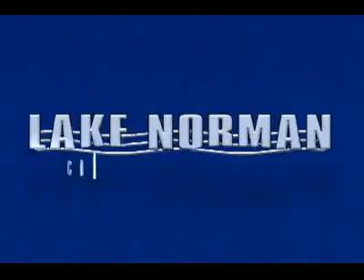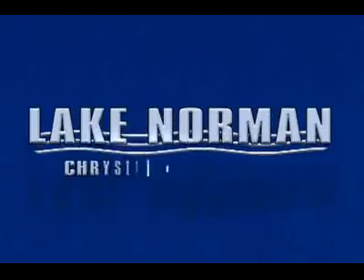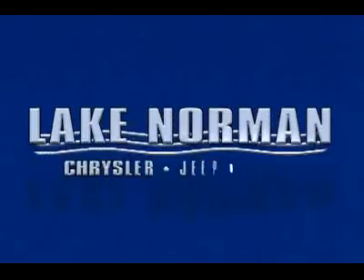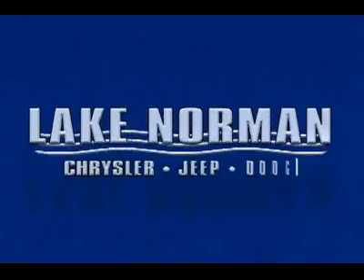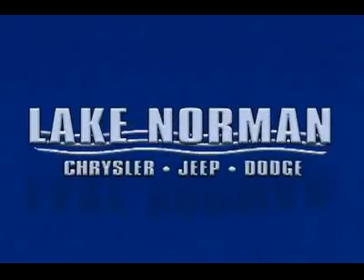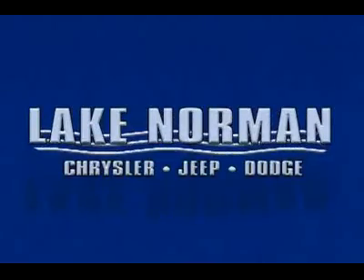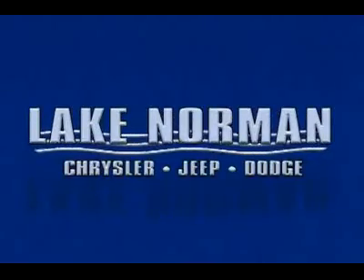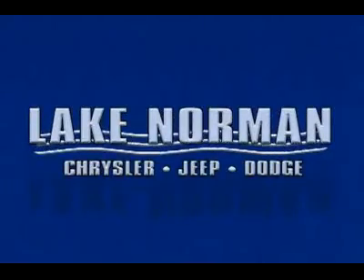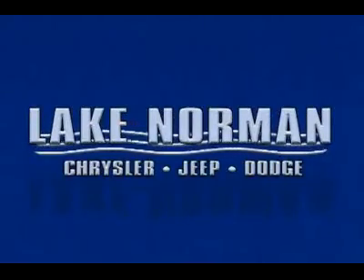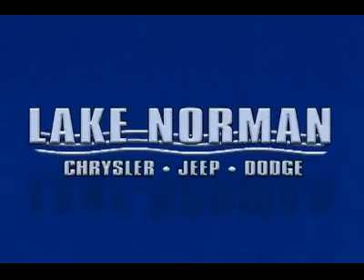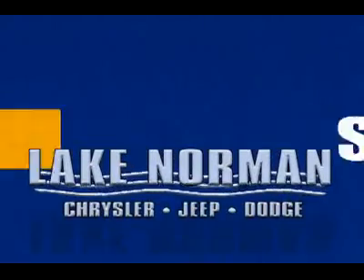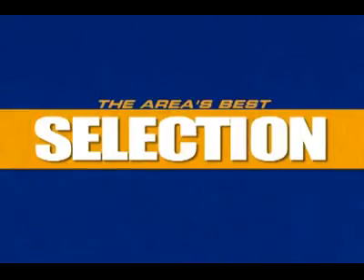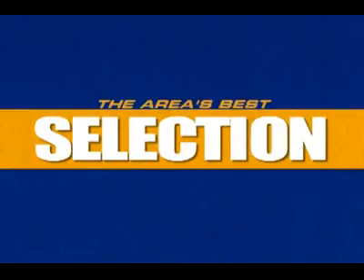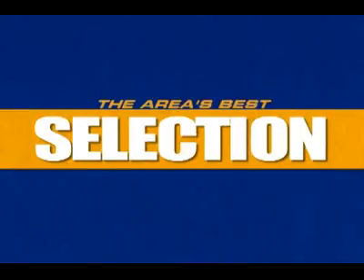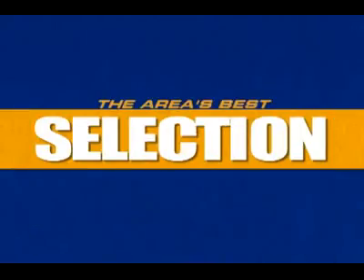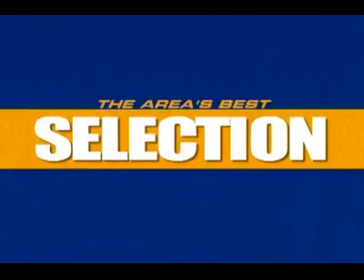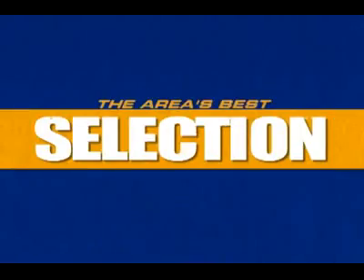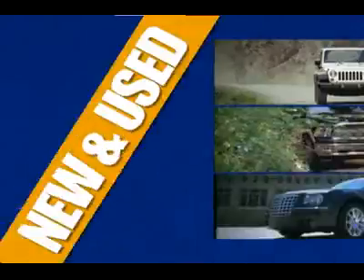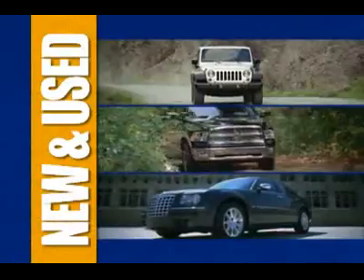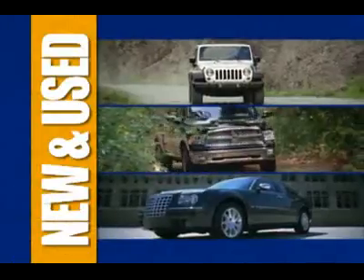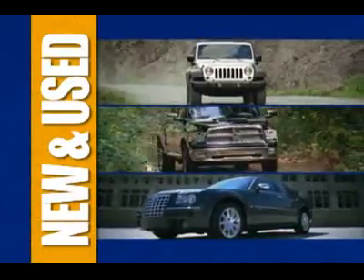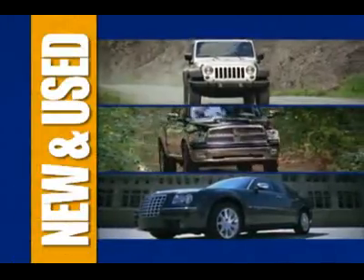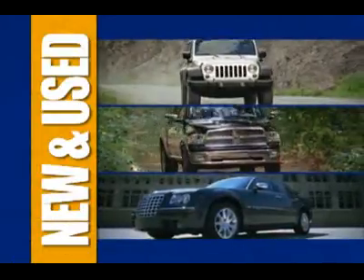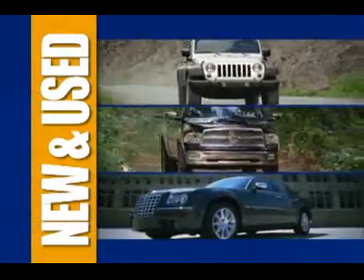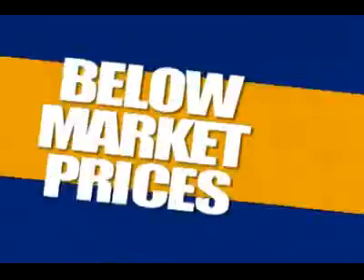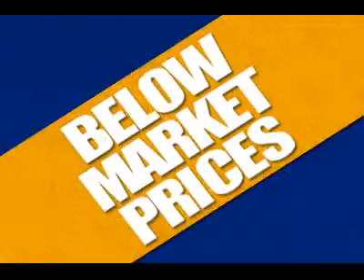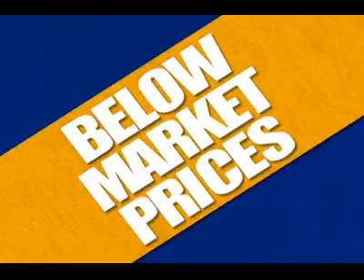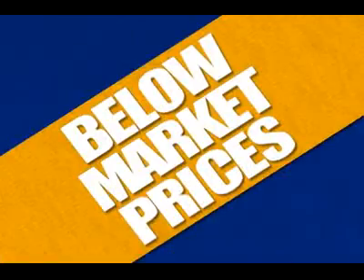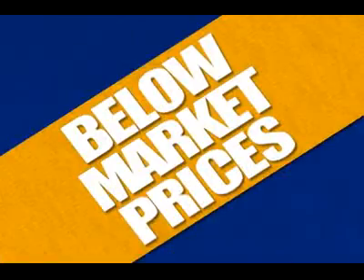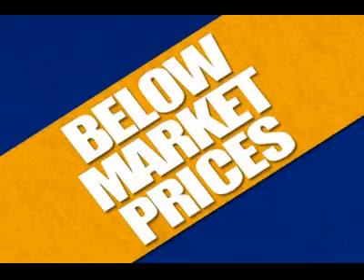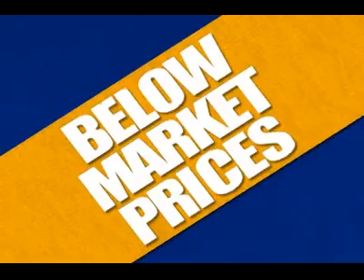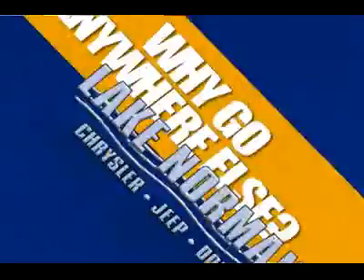Lake Norman Chrysler Jeep Dodge — the area's best selection of new and used vehicles, all at below market prices.